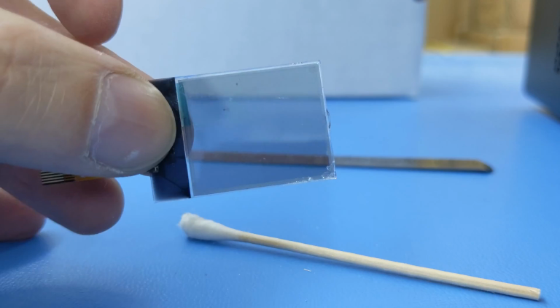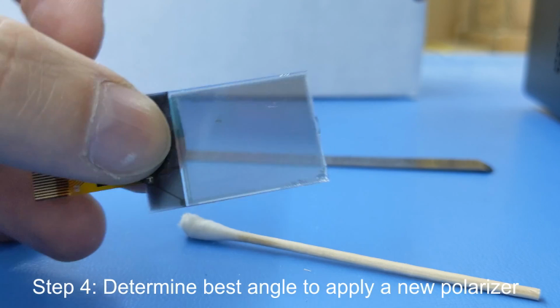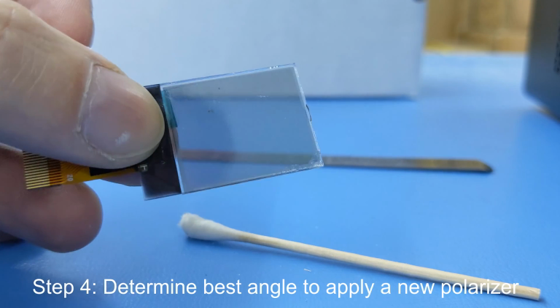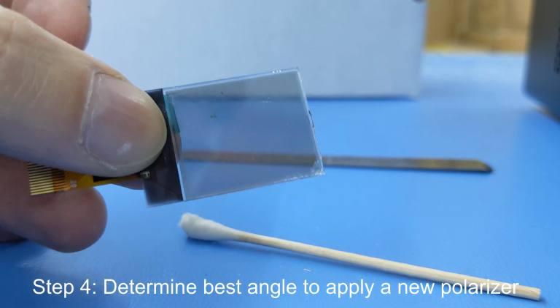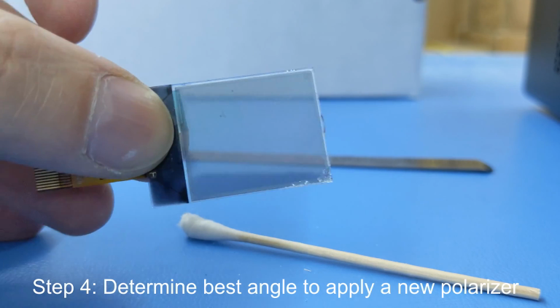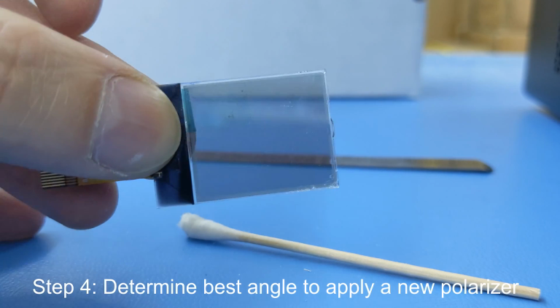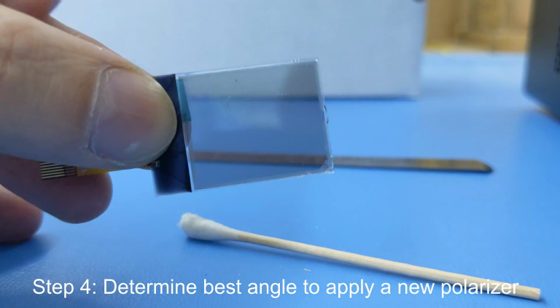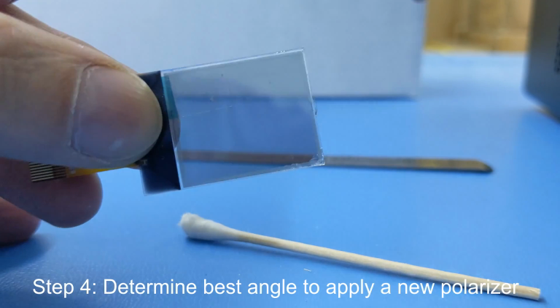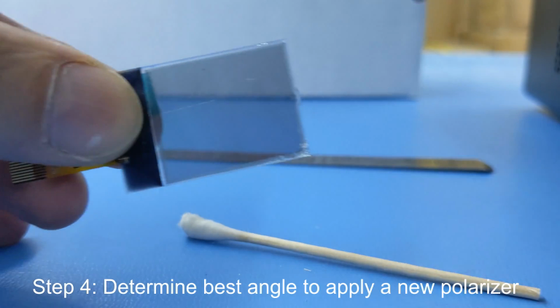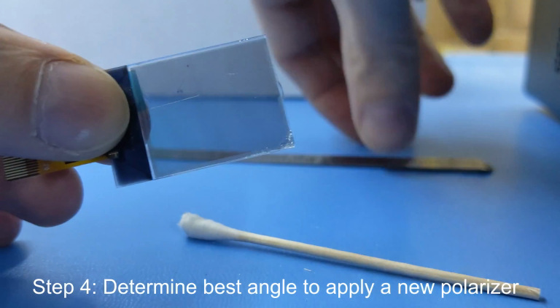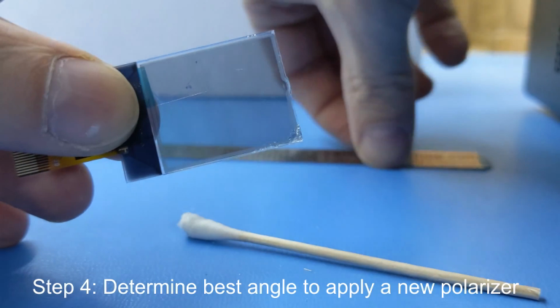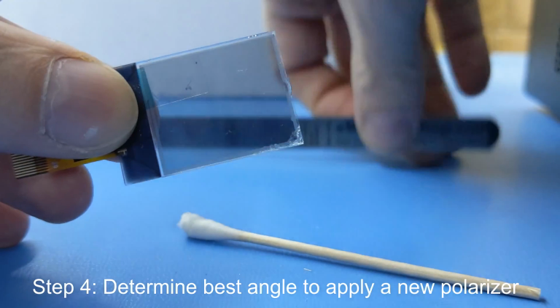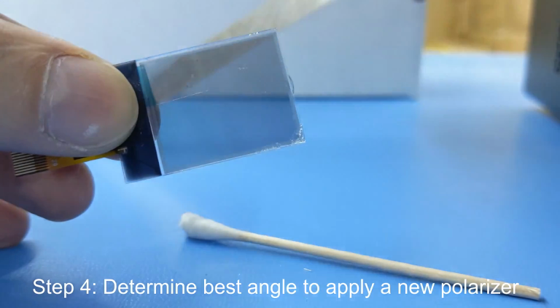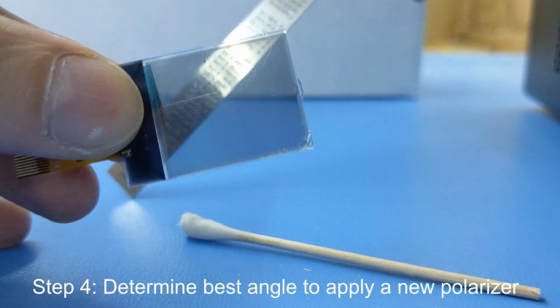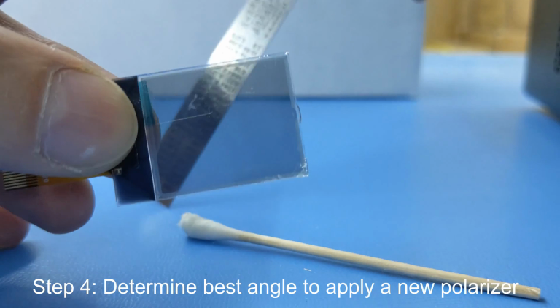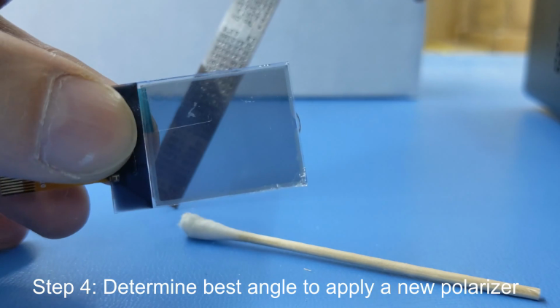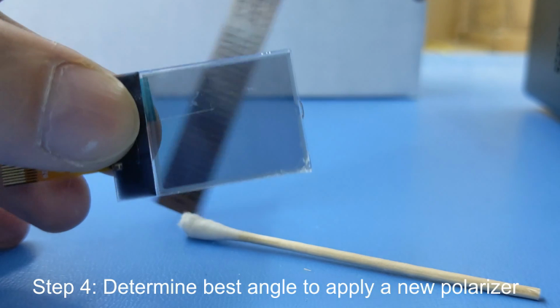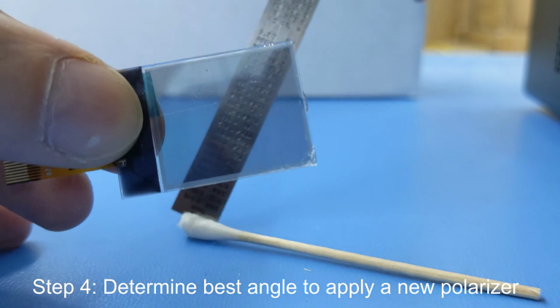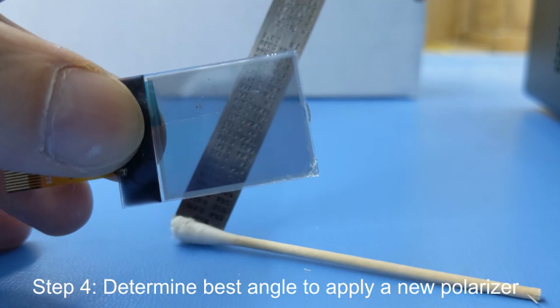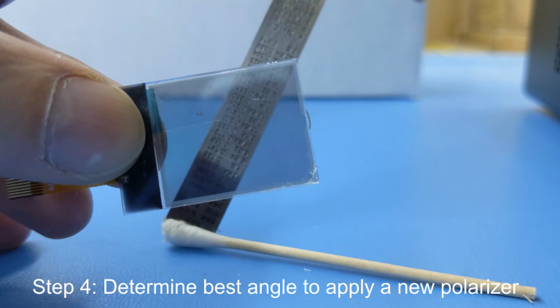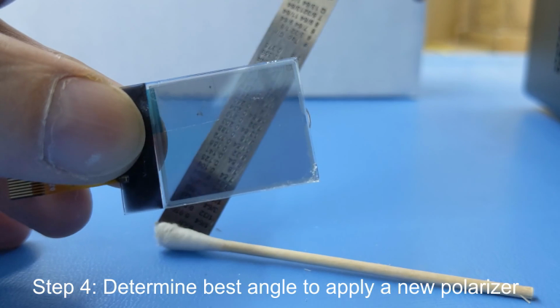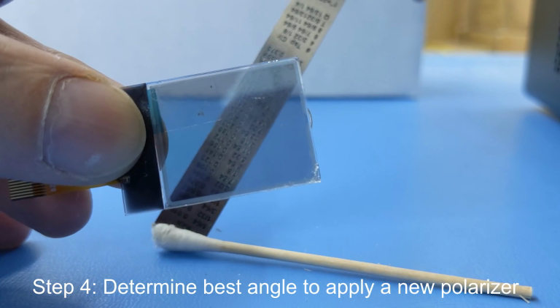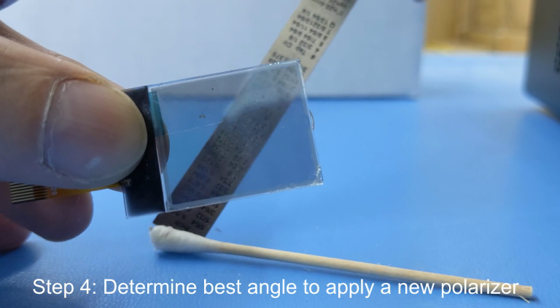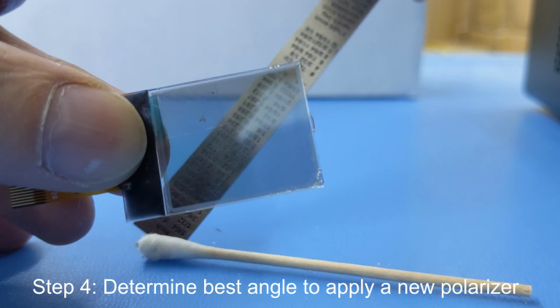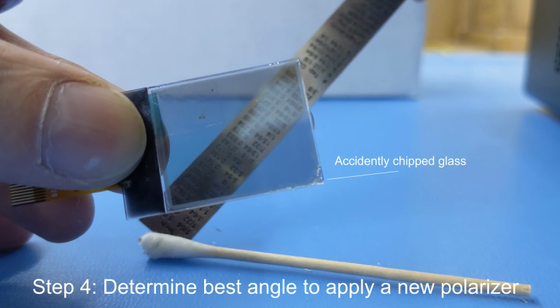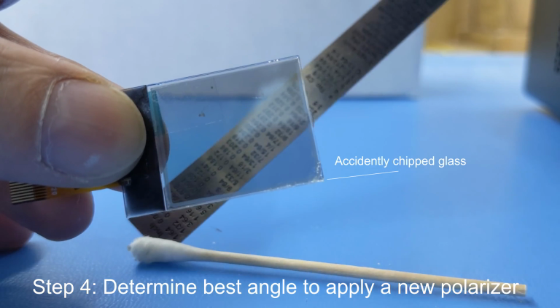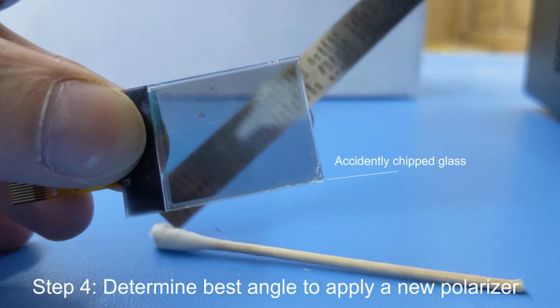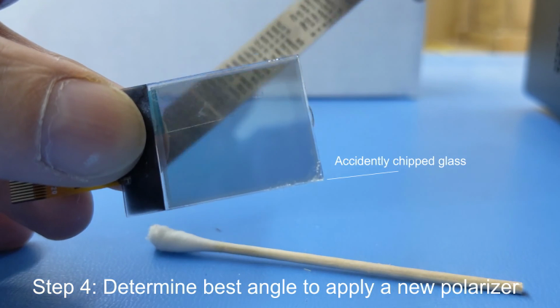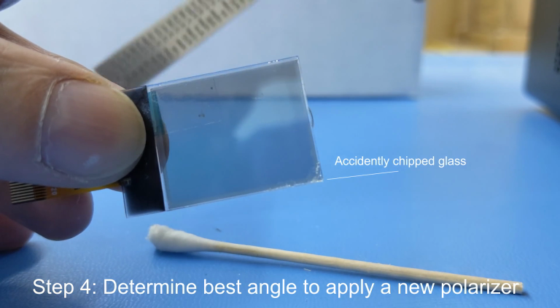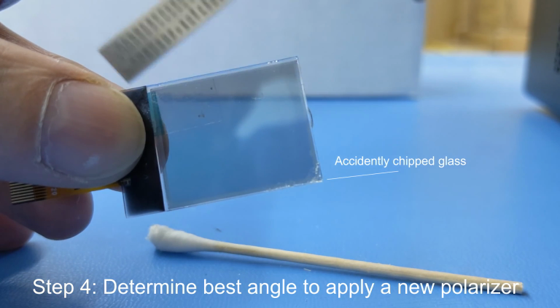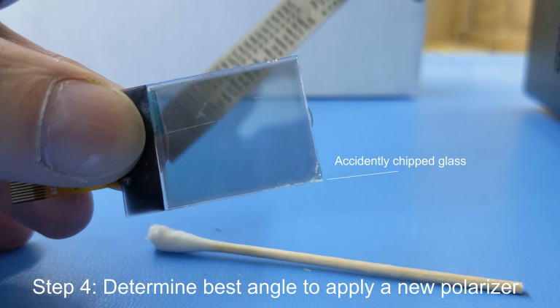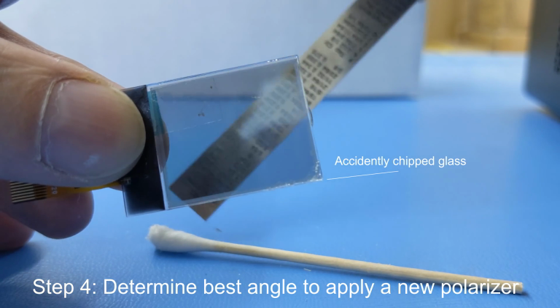Step 4. Determine the best angle to apply the new polarizer. I recycled this polarizer off an old TFT, but you can source them online.